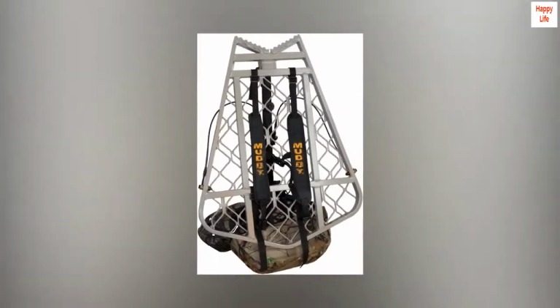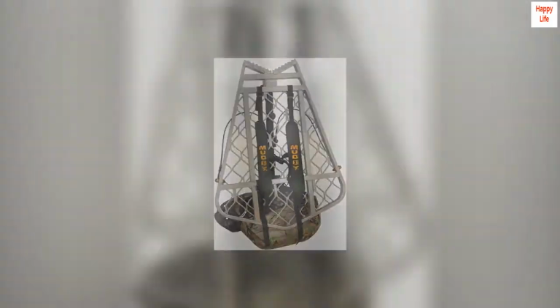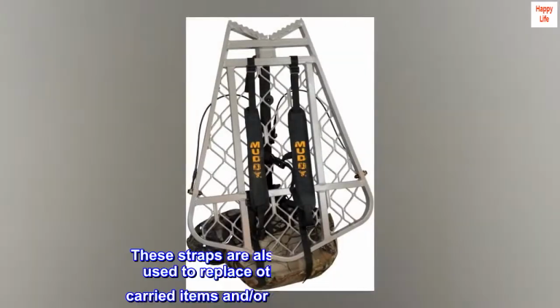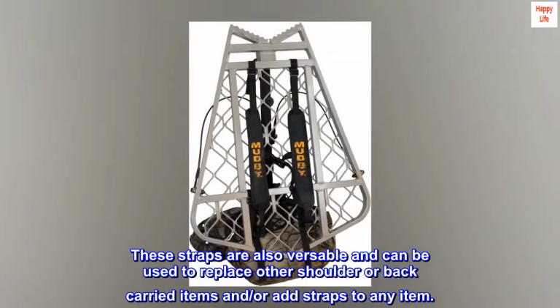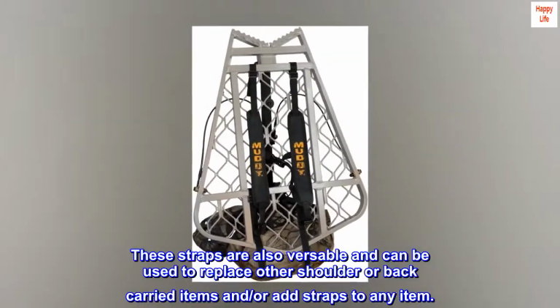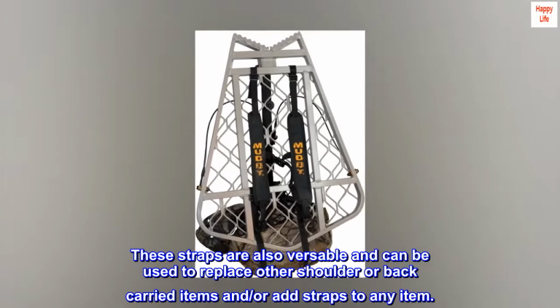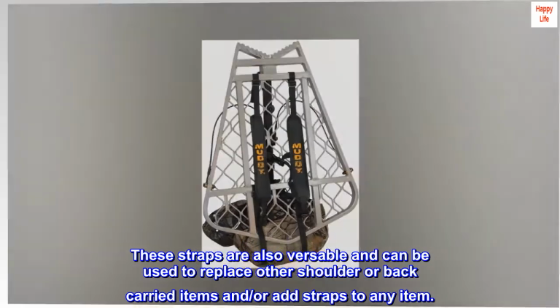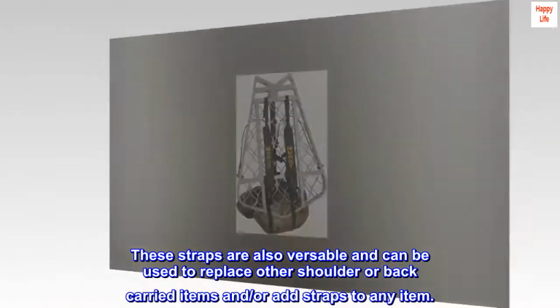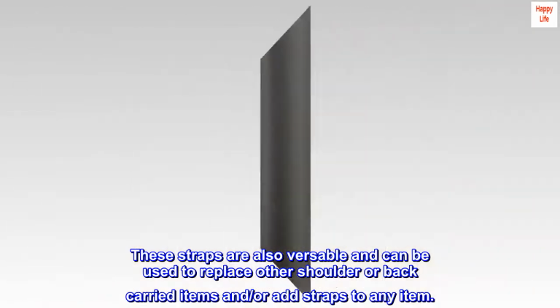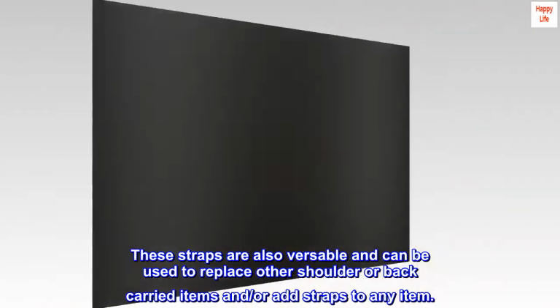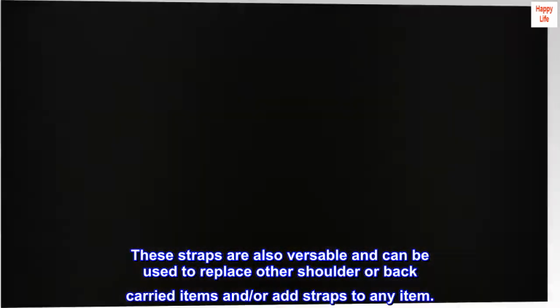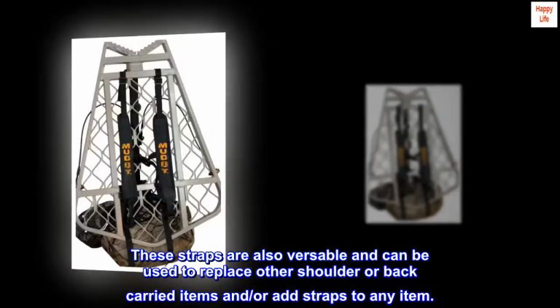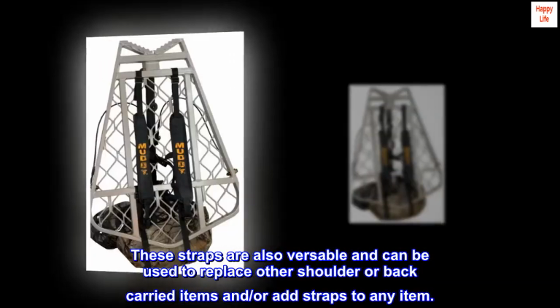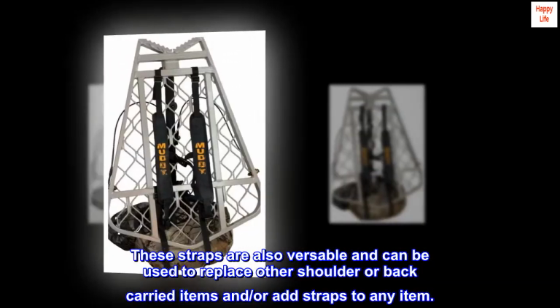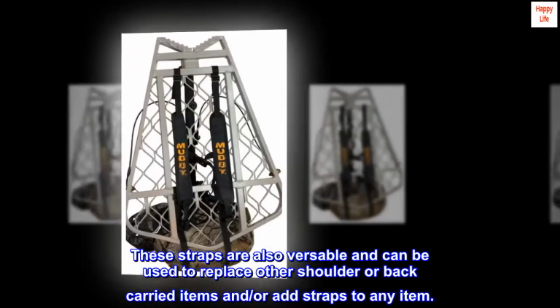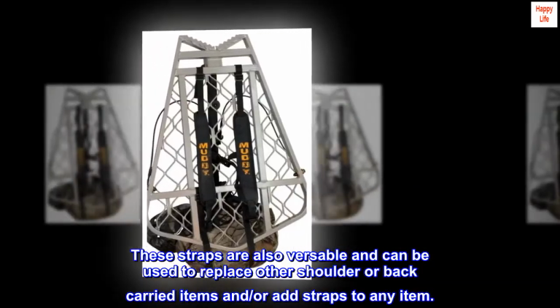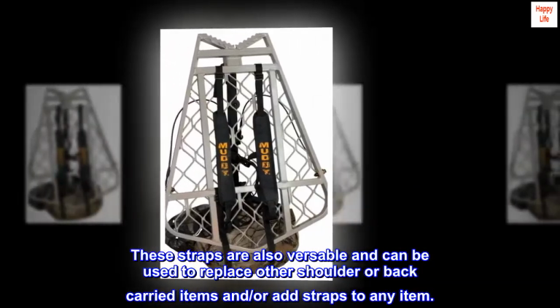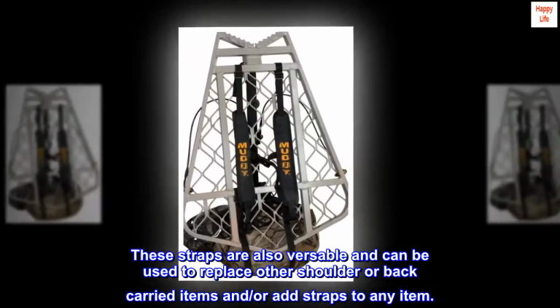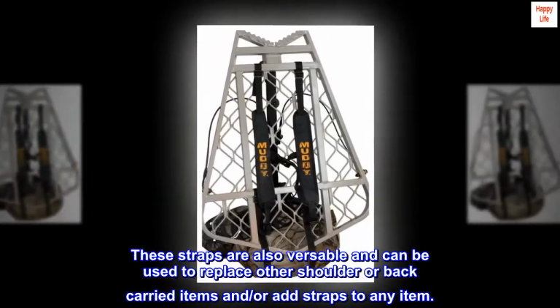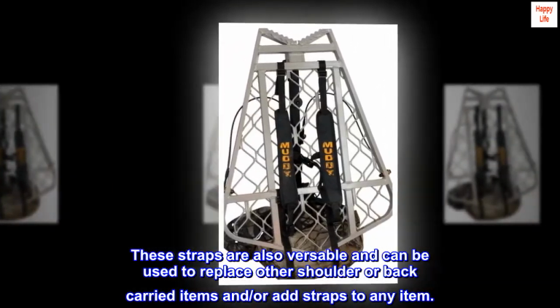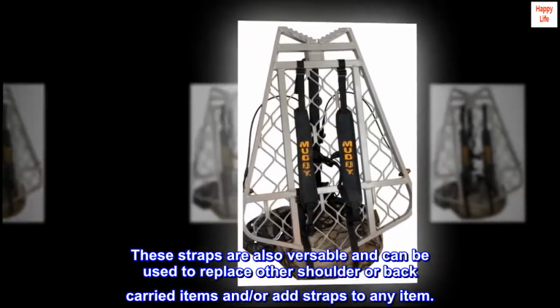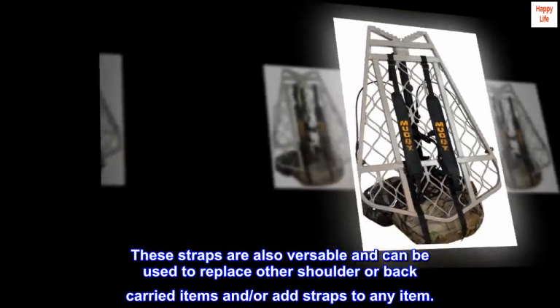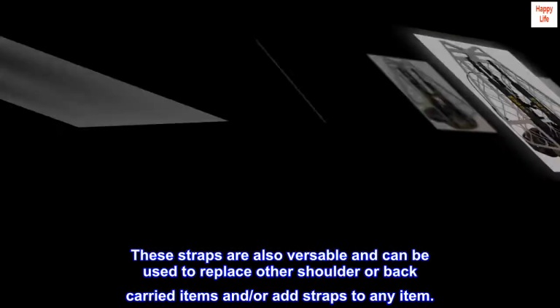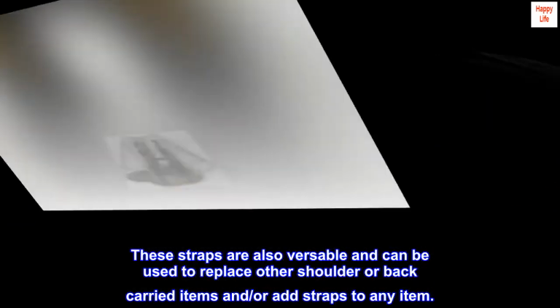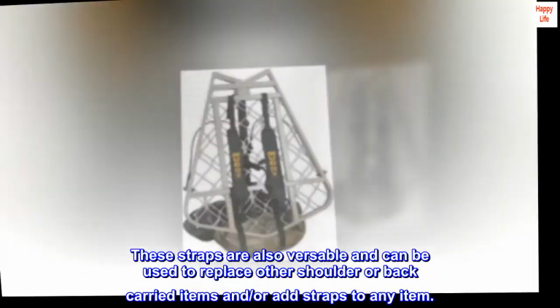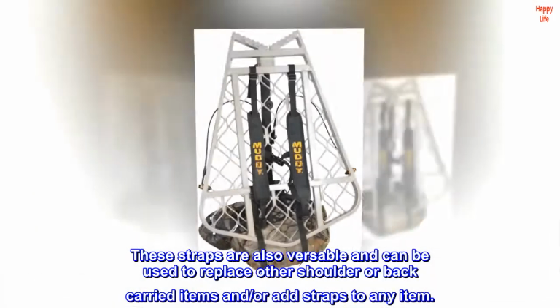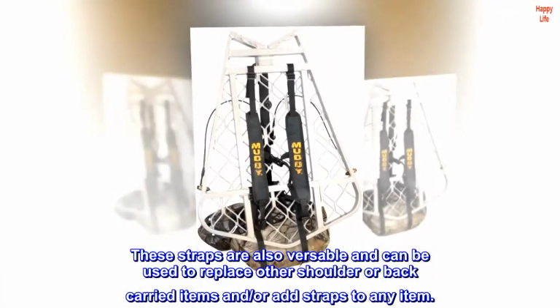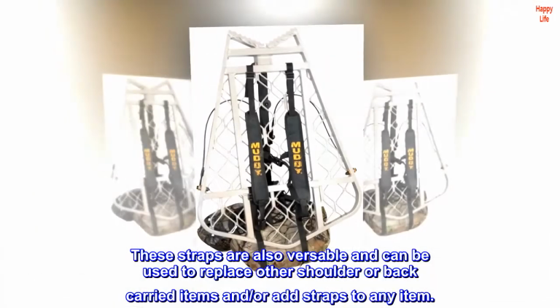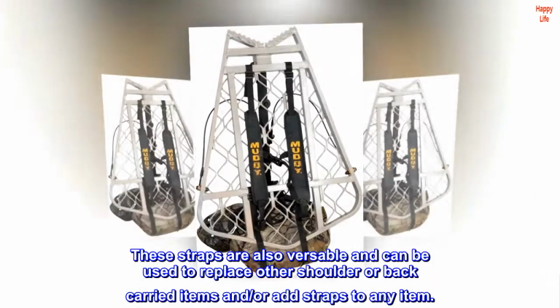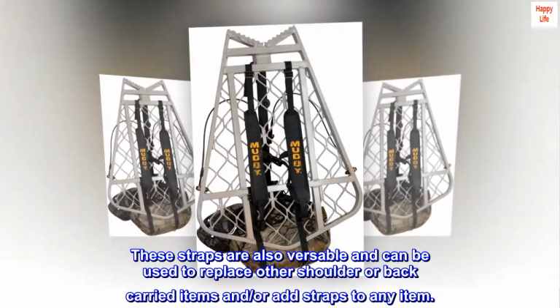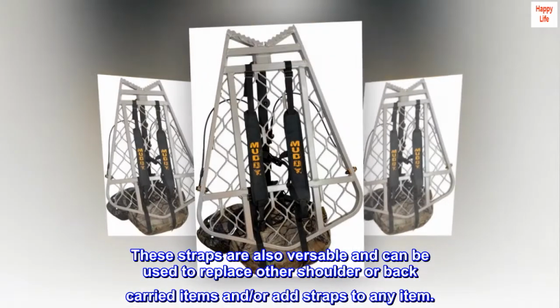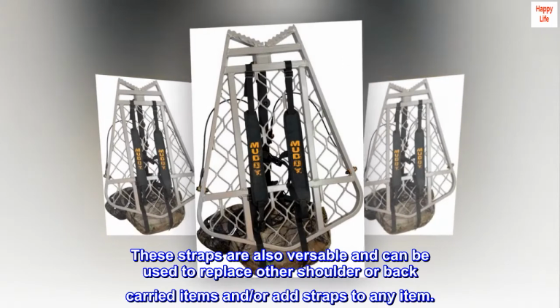These straps are also versatile and can be used to replace other shoulder or back carried items, or add straps to any item.